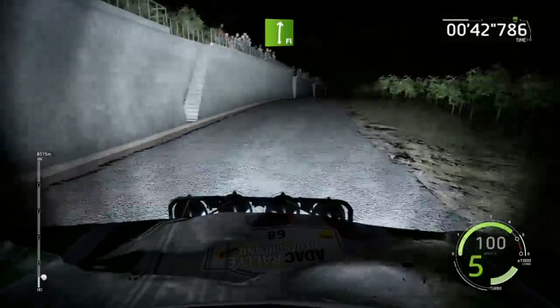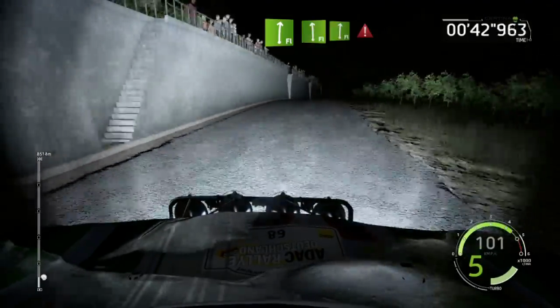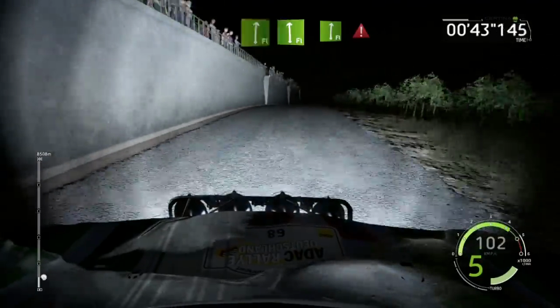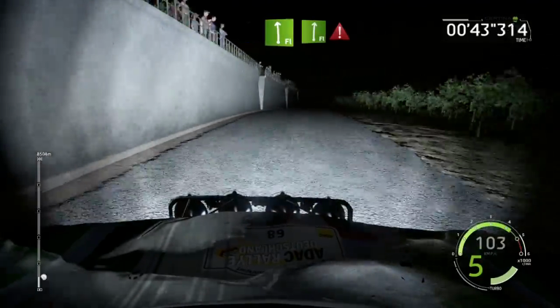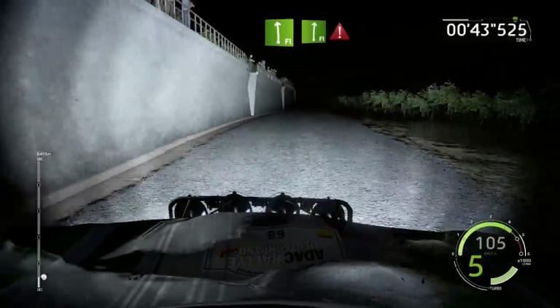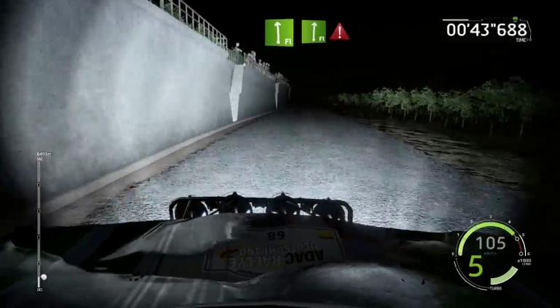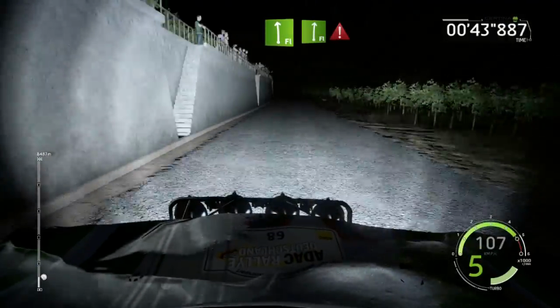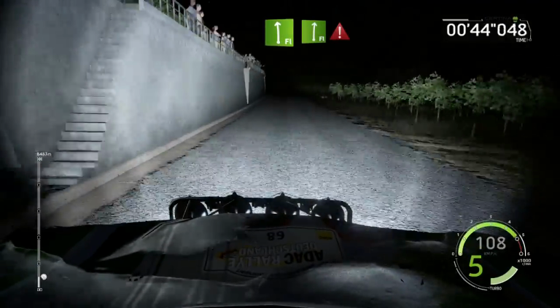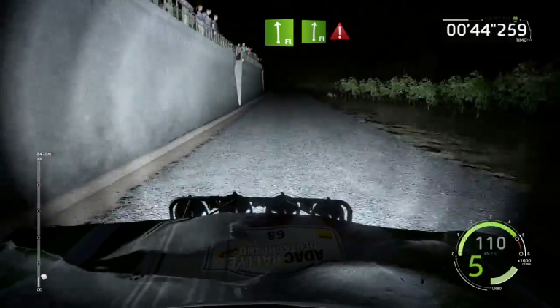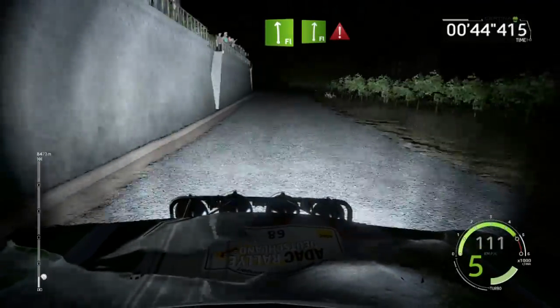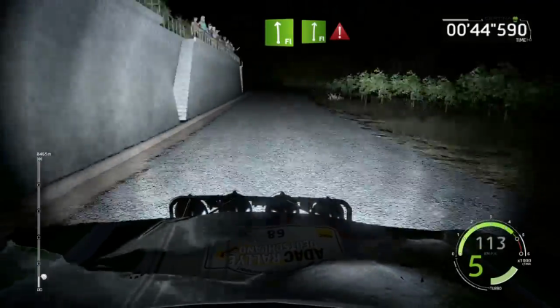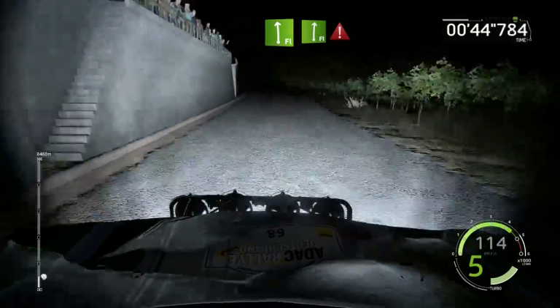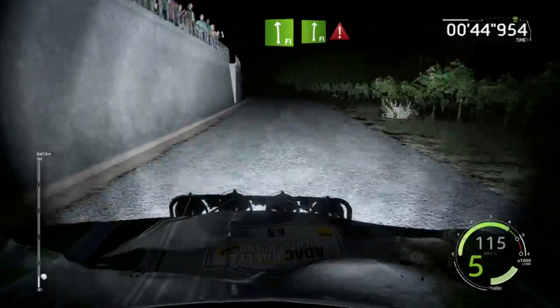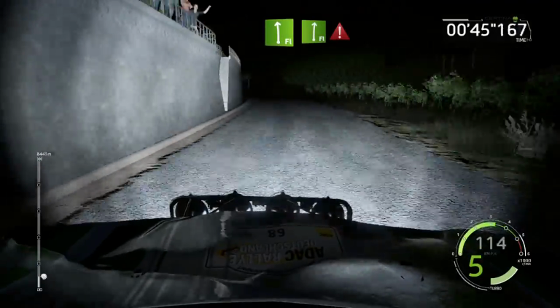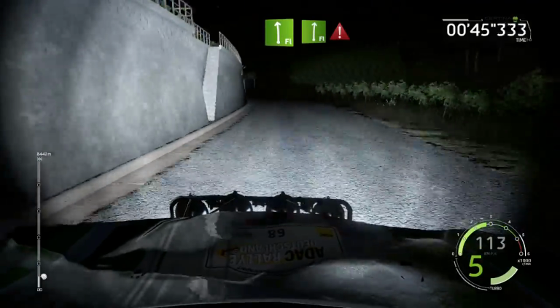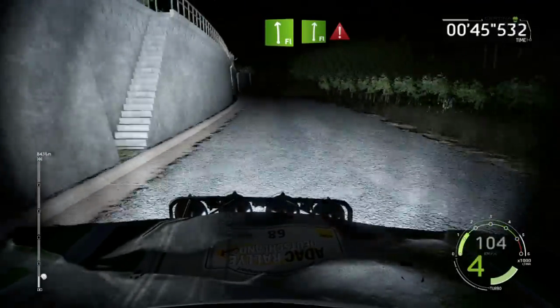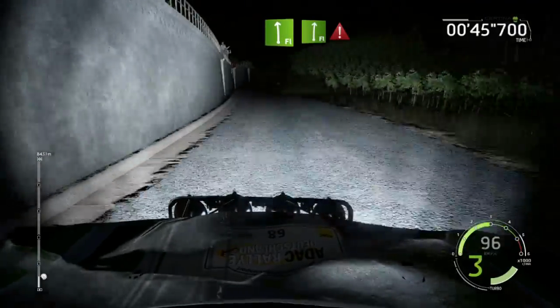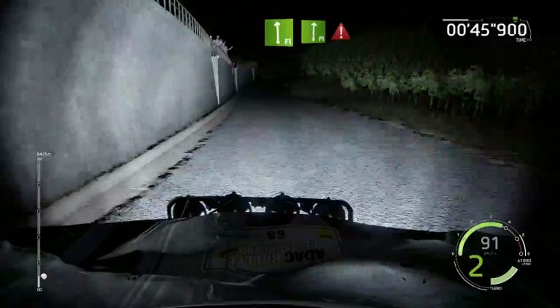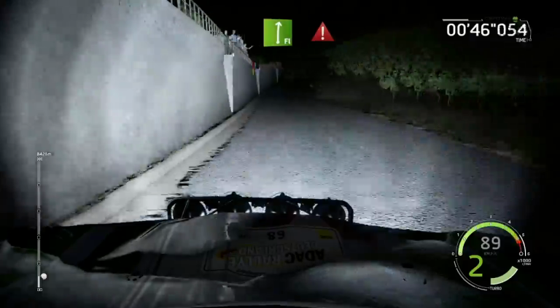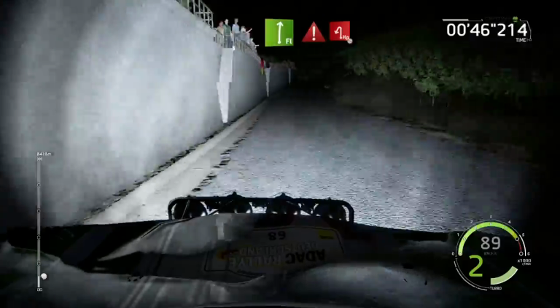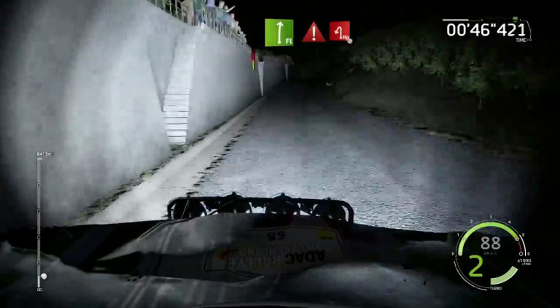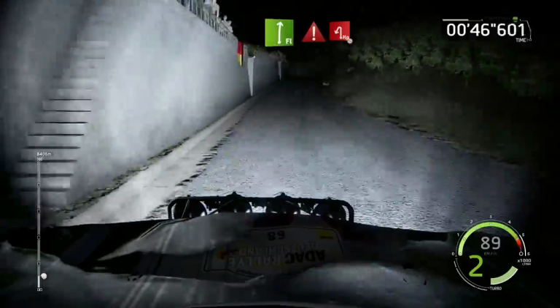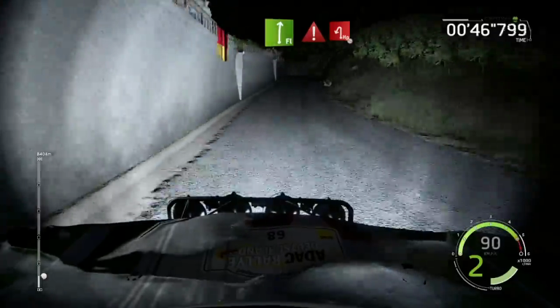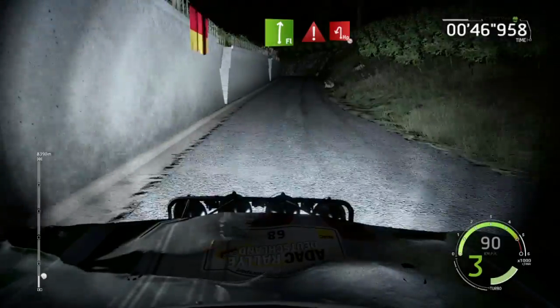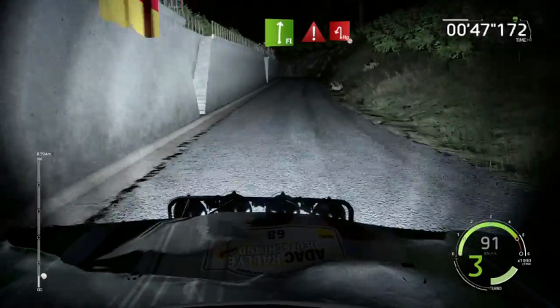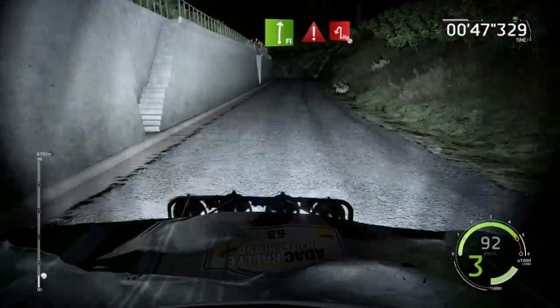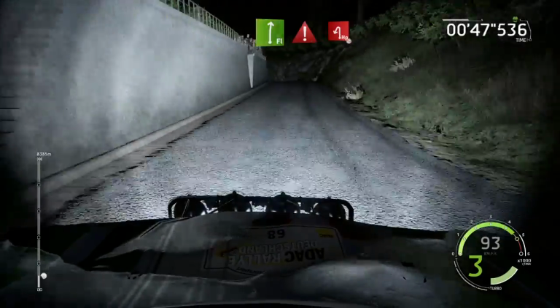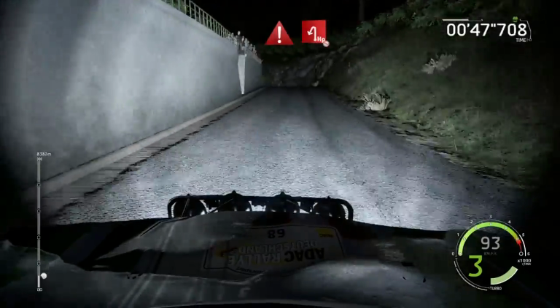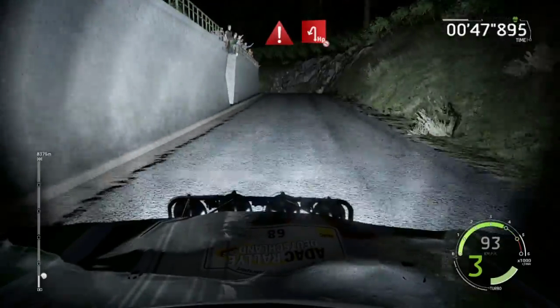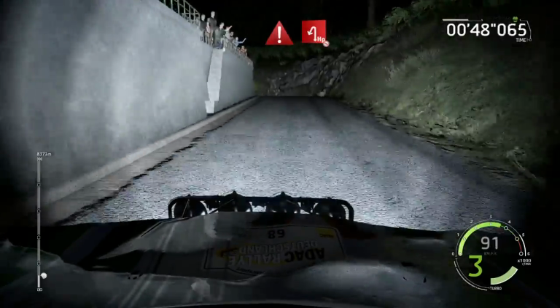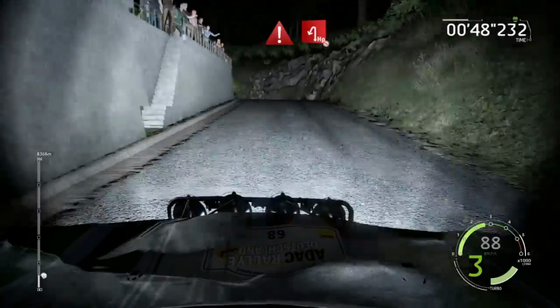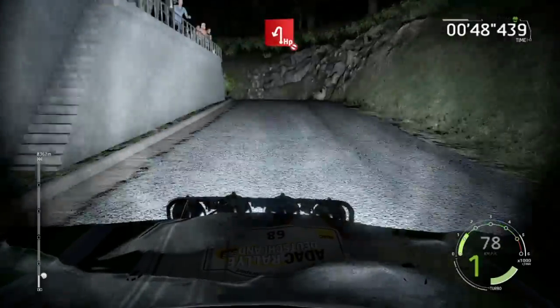Flat left into flat right, 40, portion. Break hairpin left, don't cut, 60.